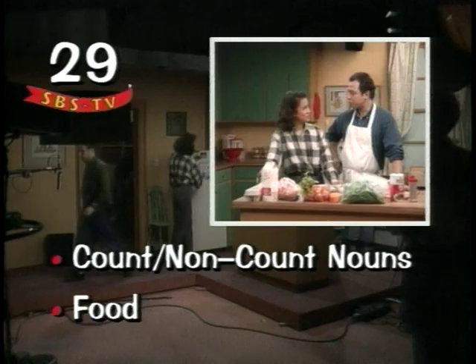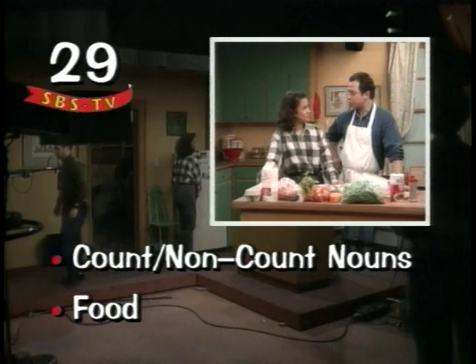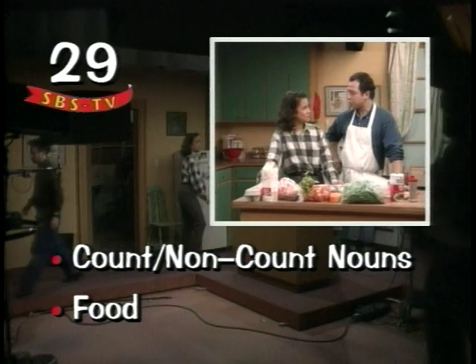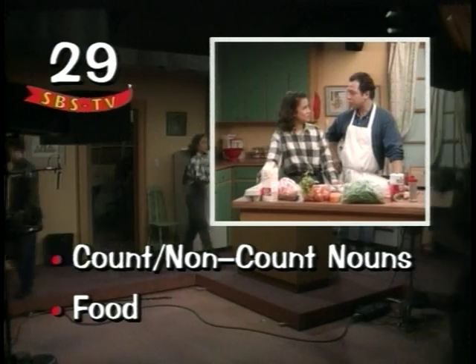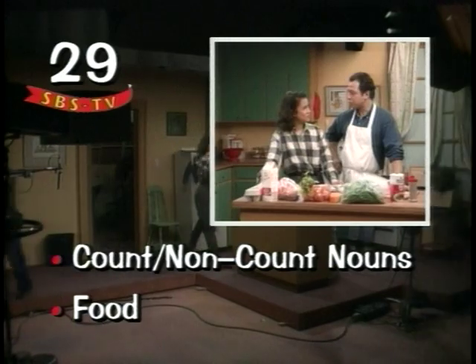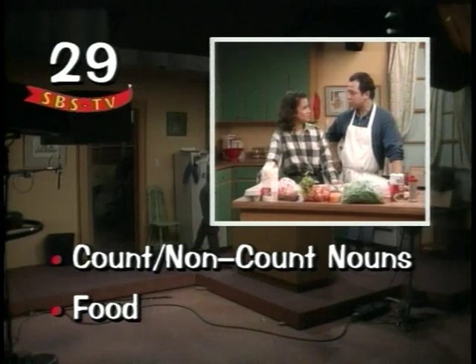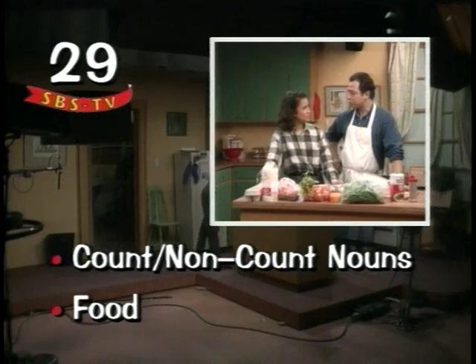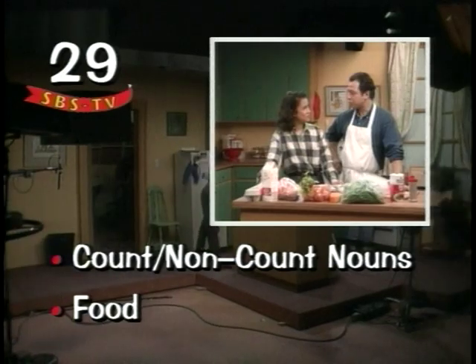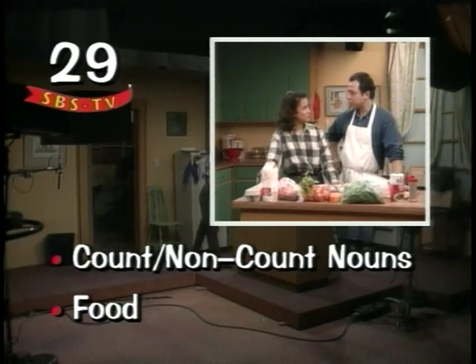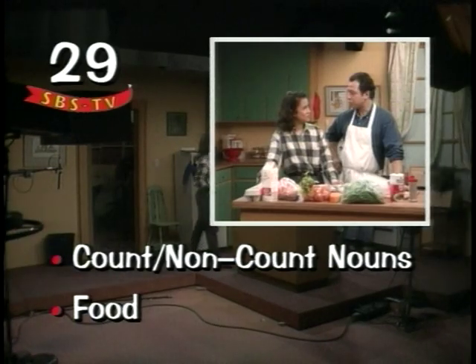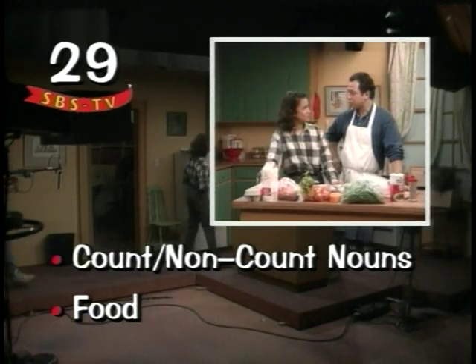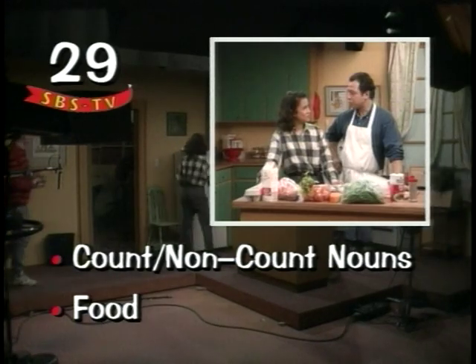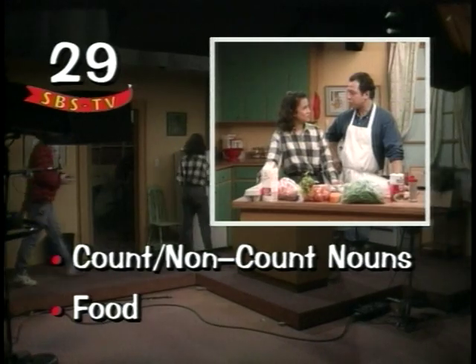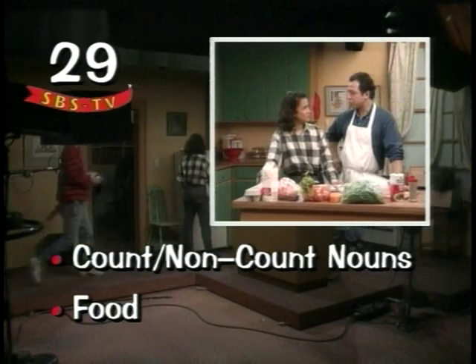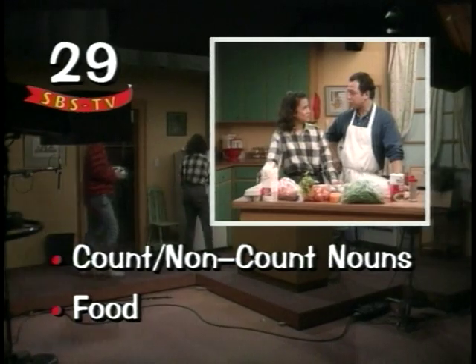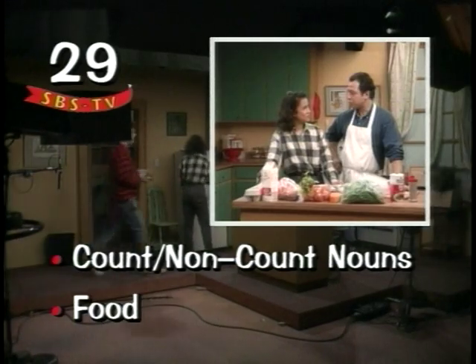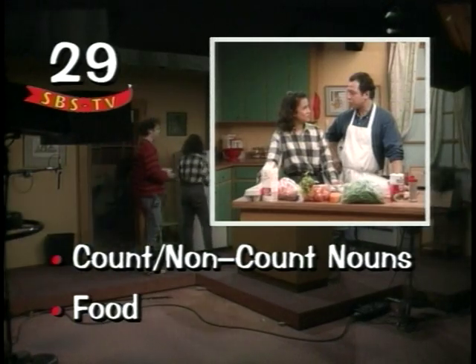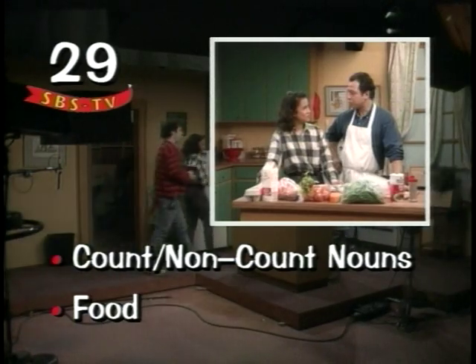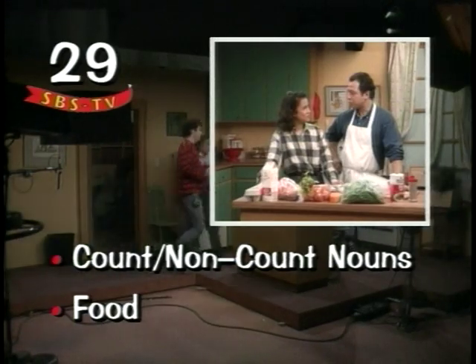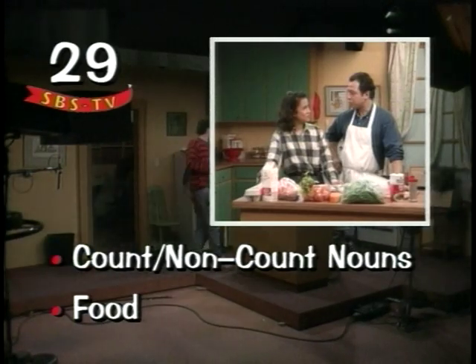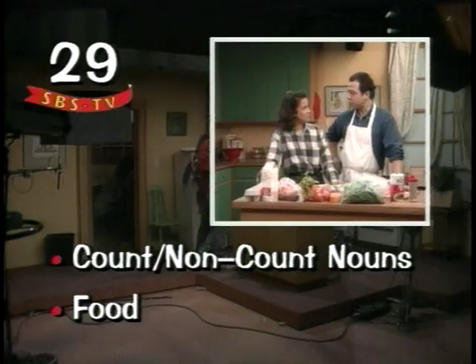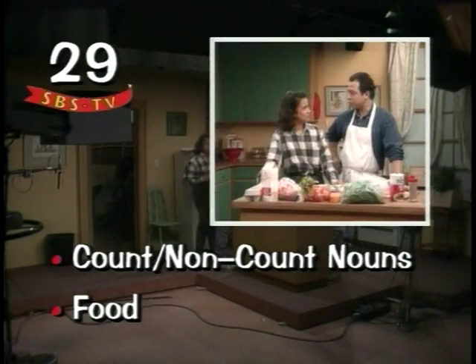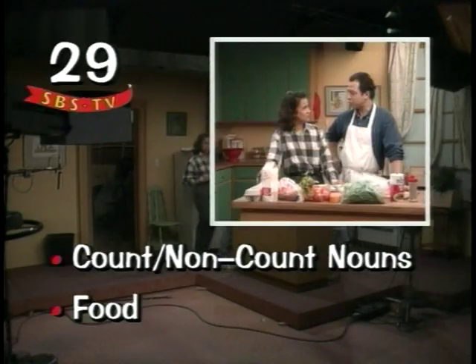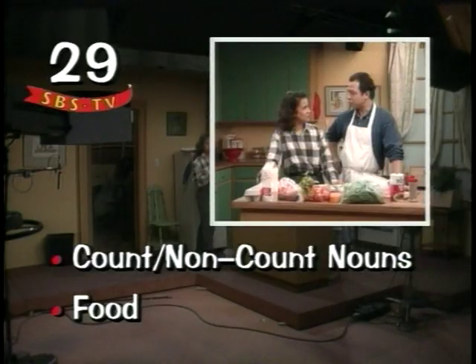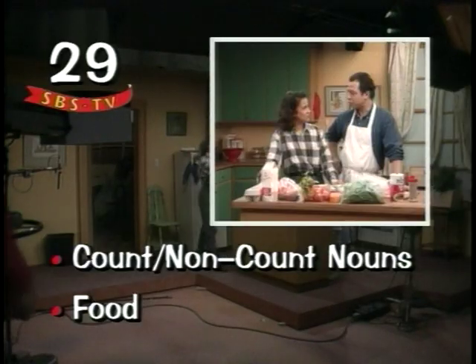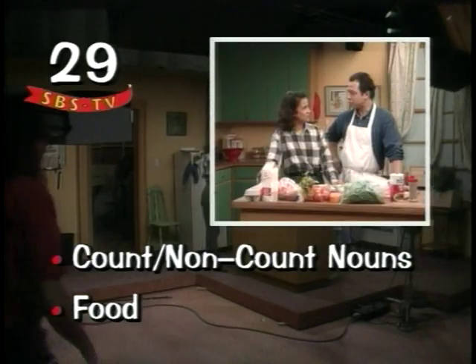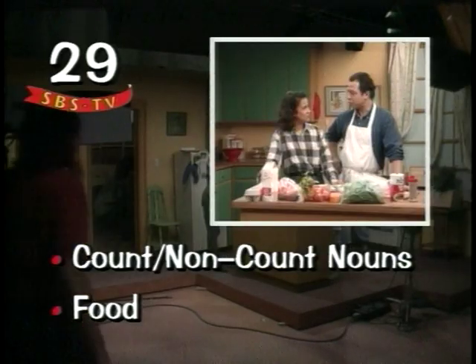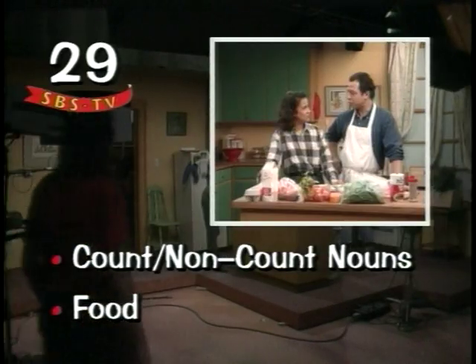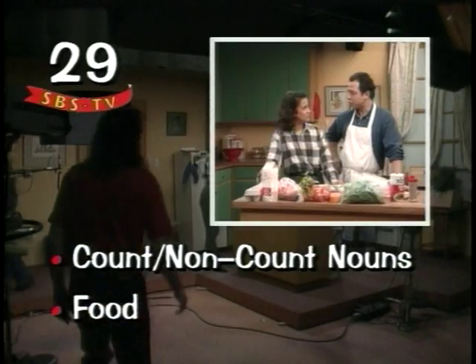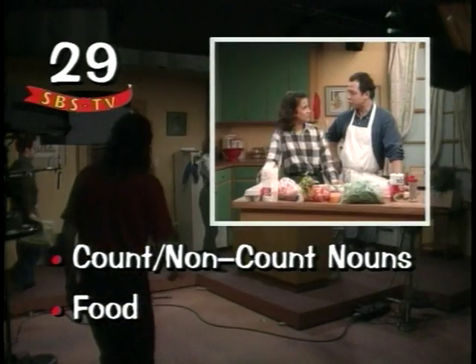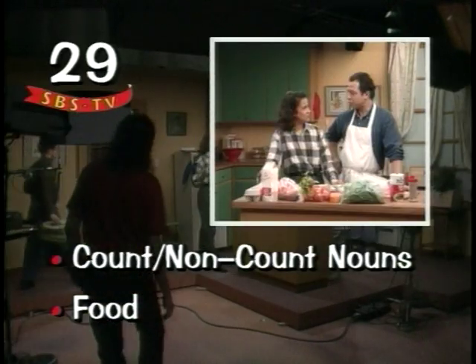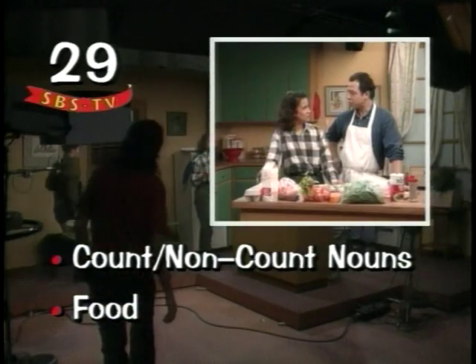Bread and ice cream, milk and cheese, eggs and lemons, beans and peas, side by side.